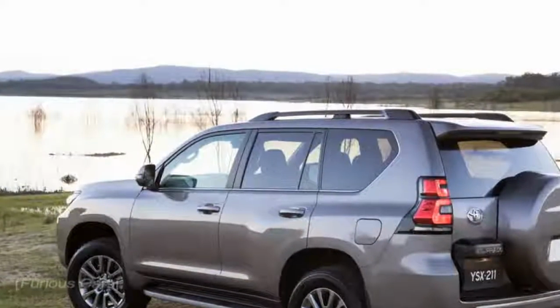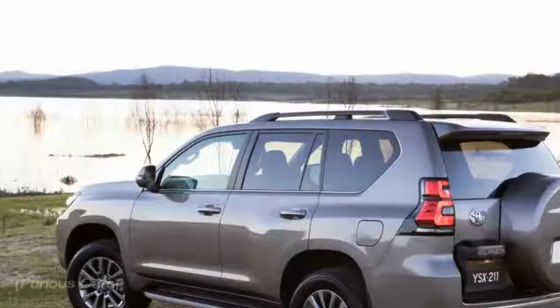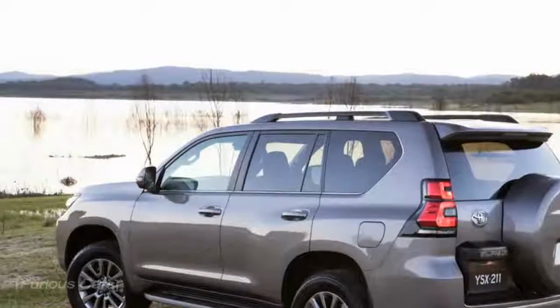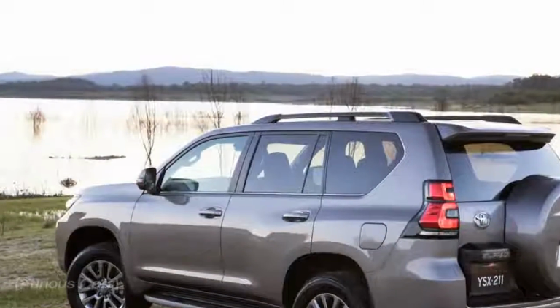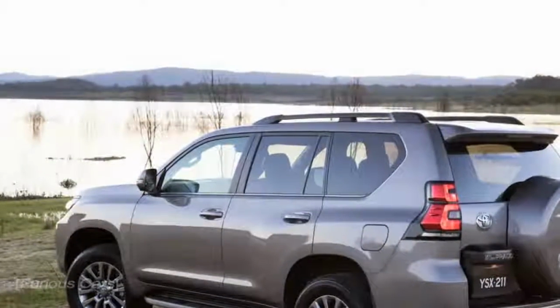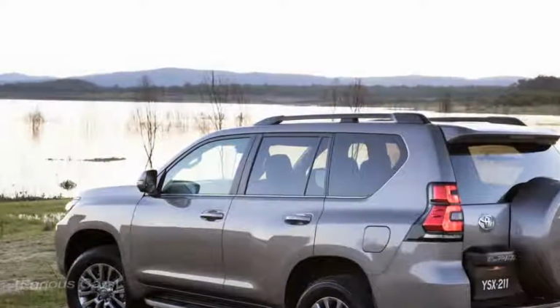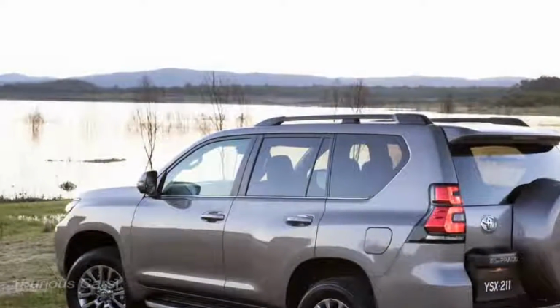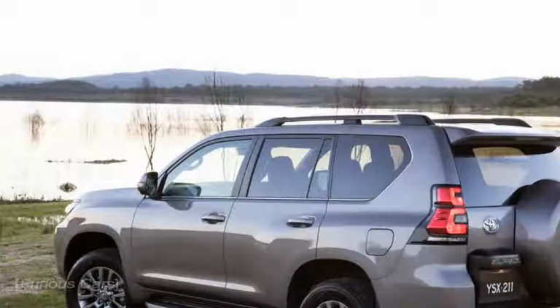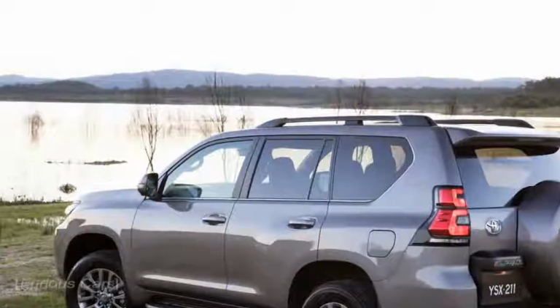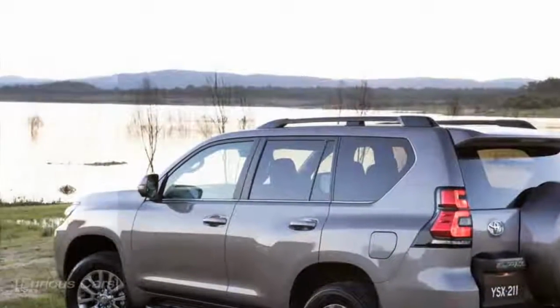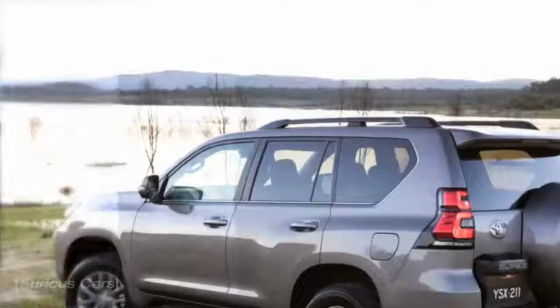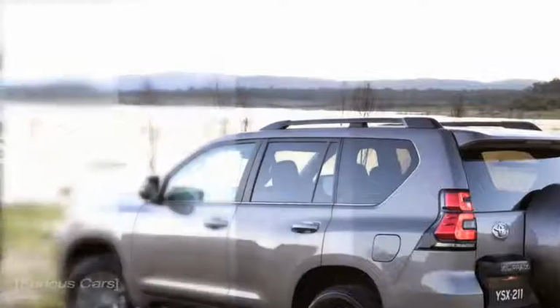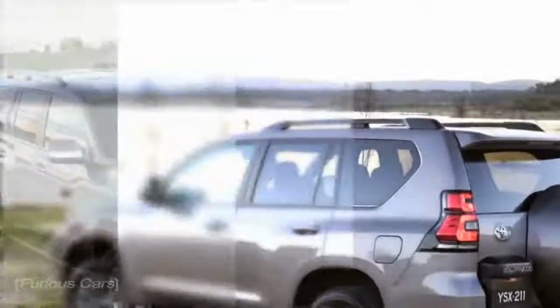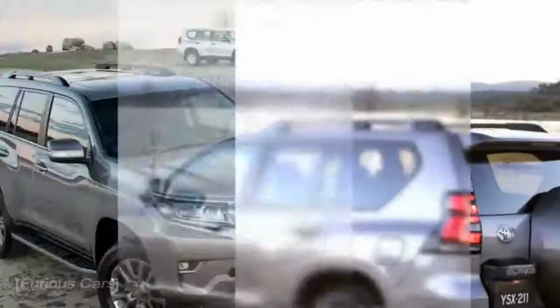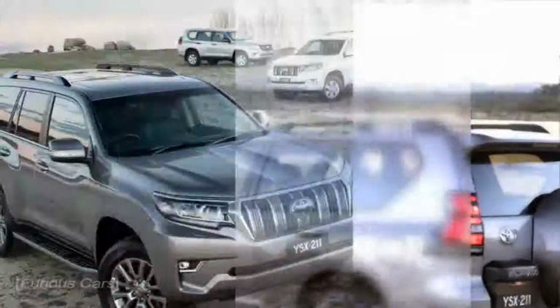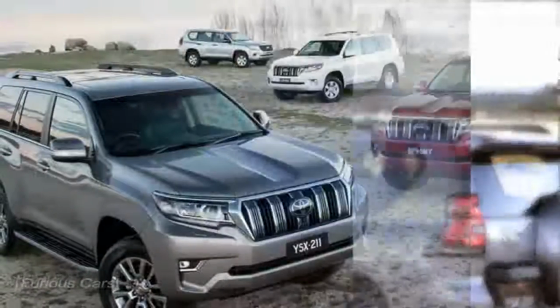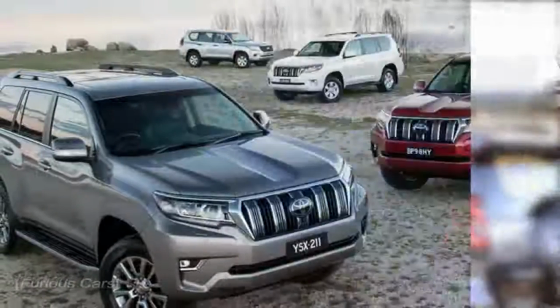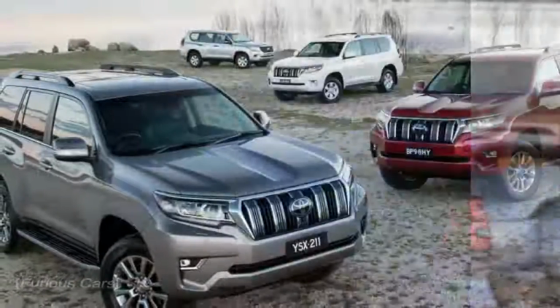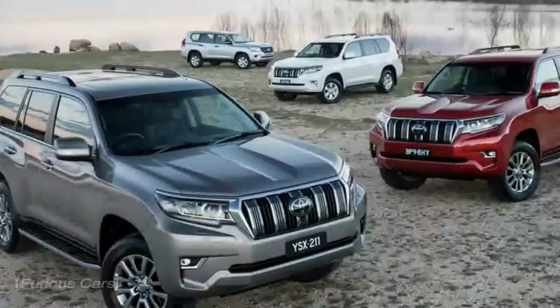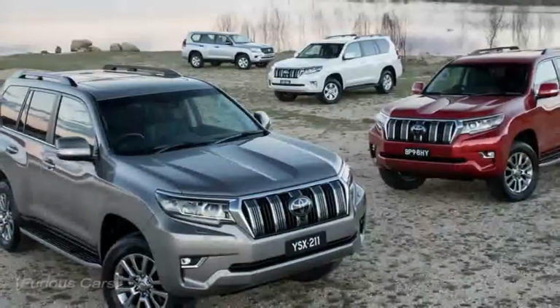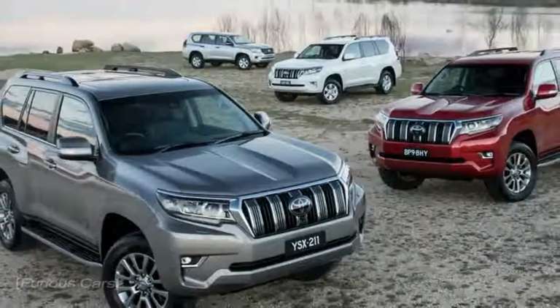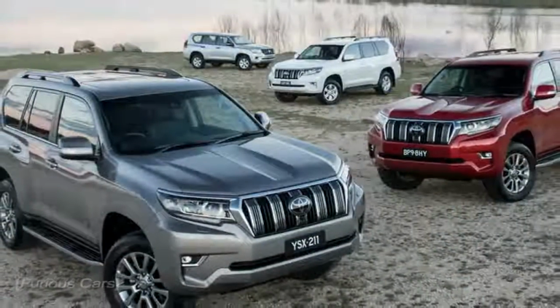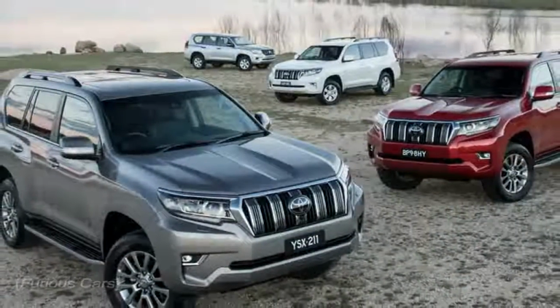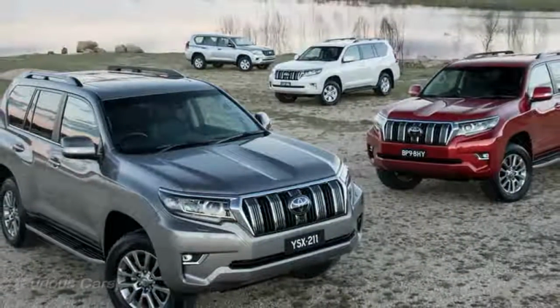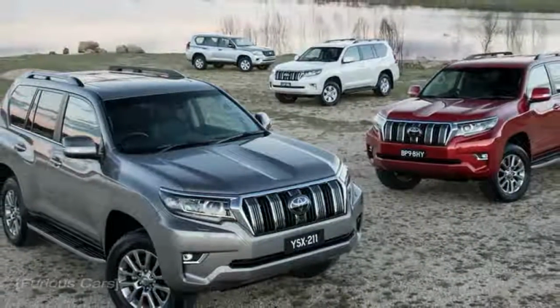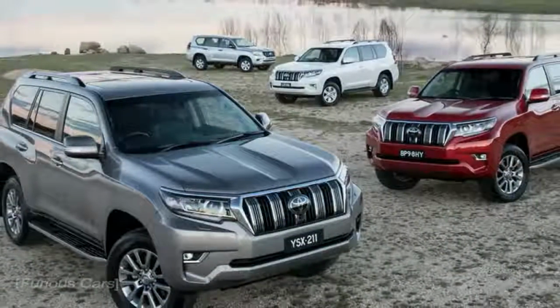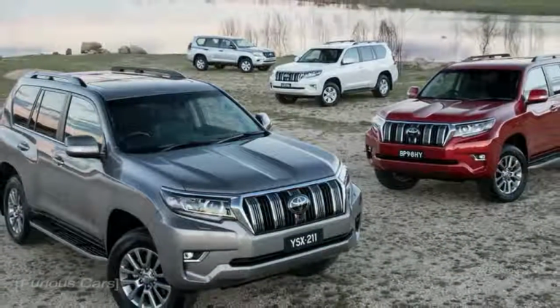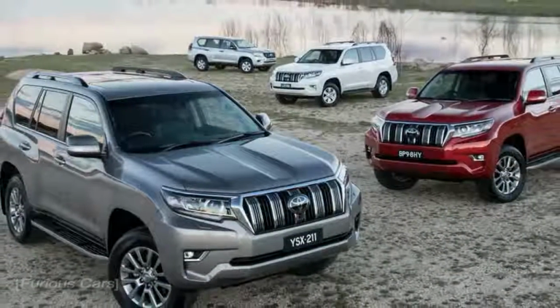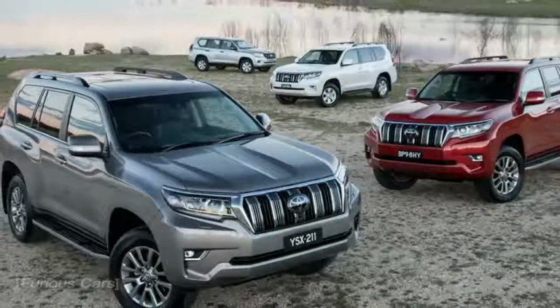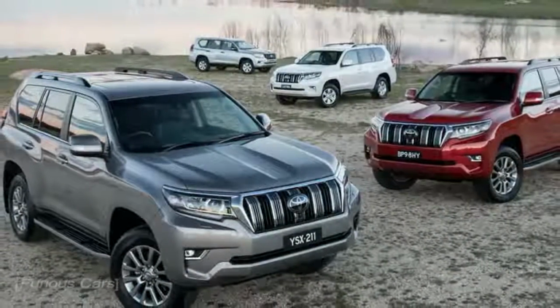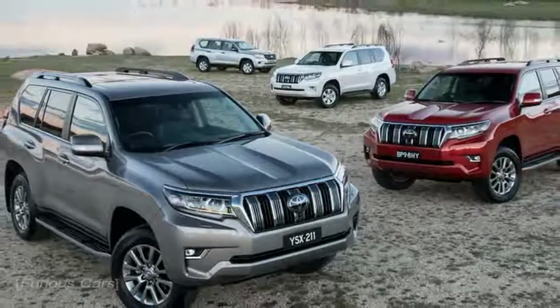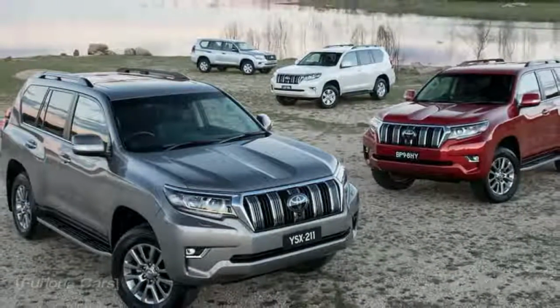New Toyota Land Cruiser. Quality, durability and reliability since 1951.